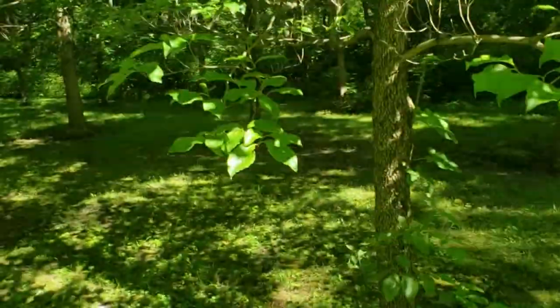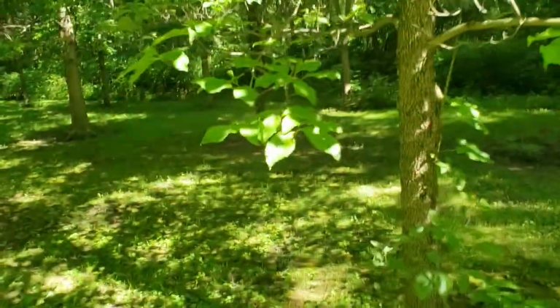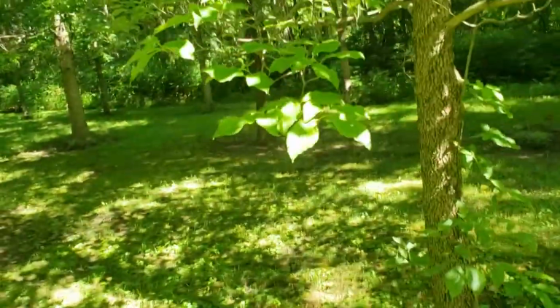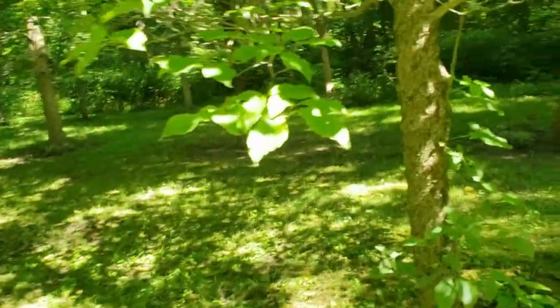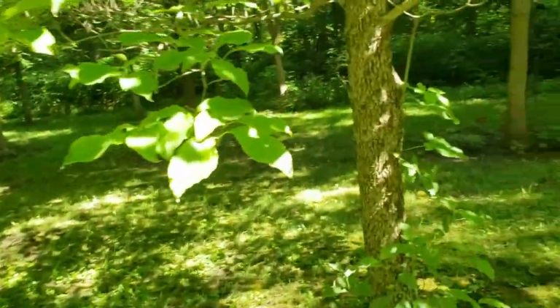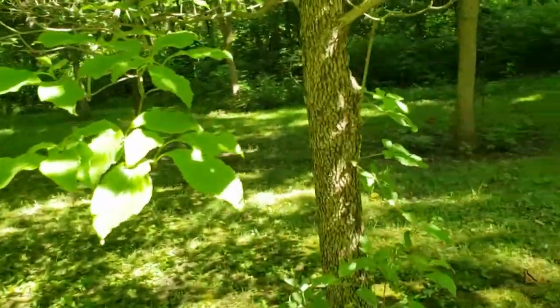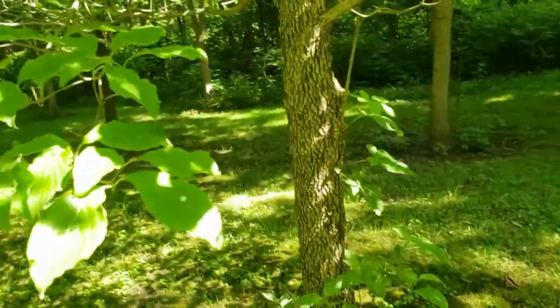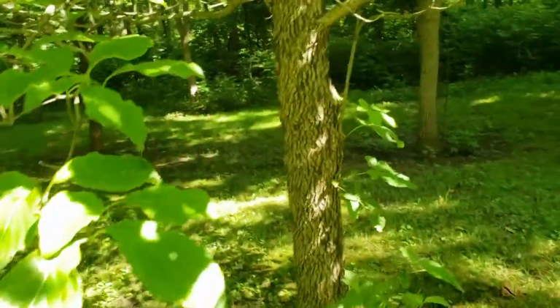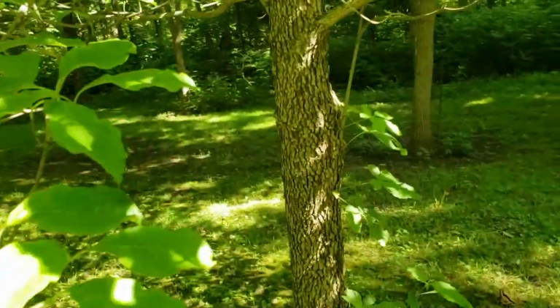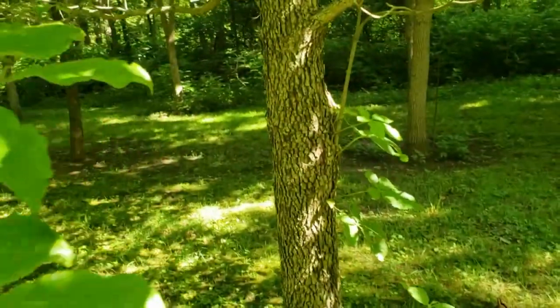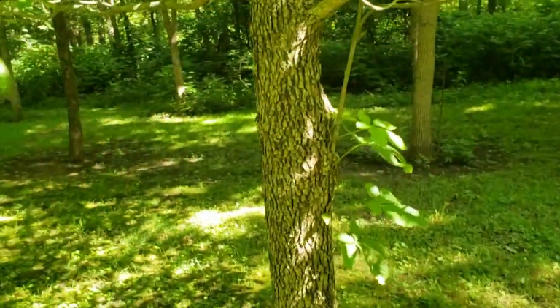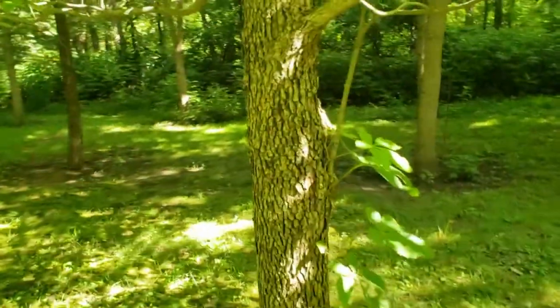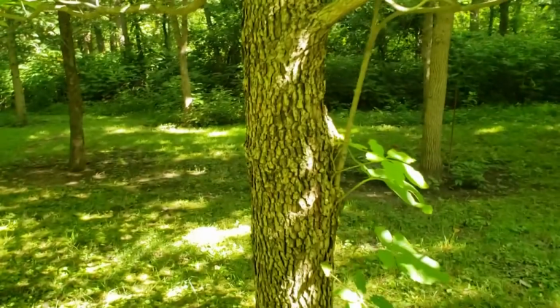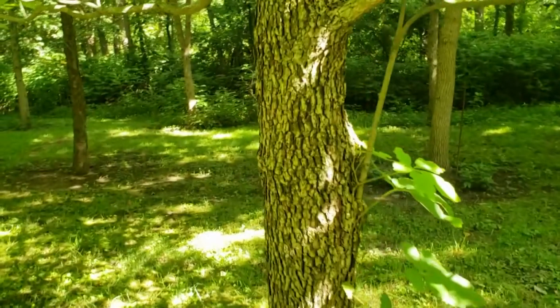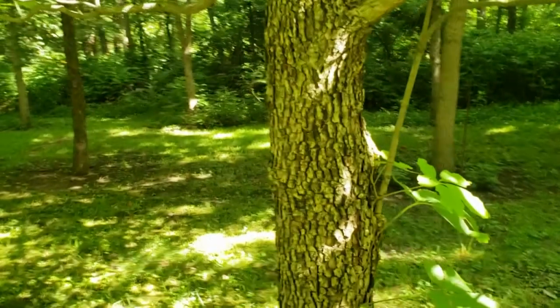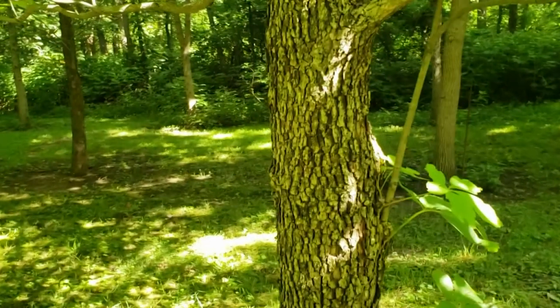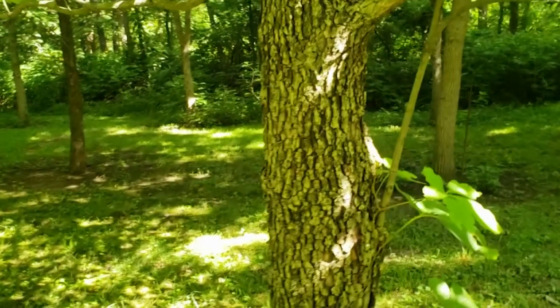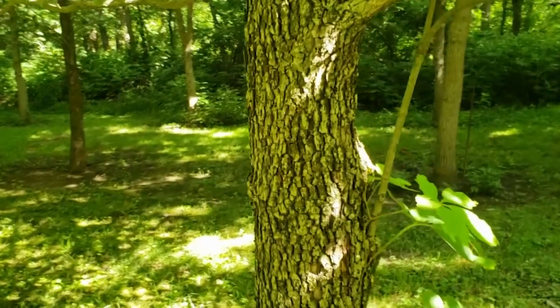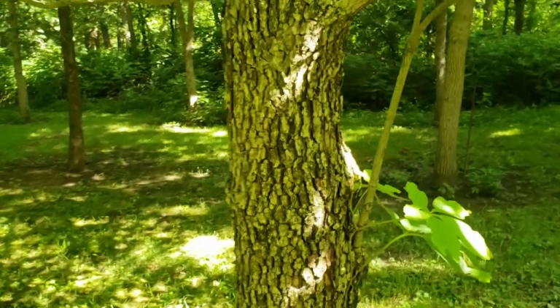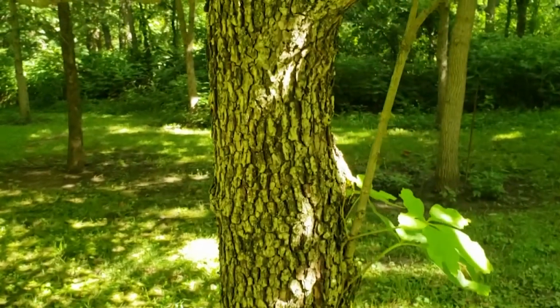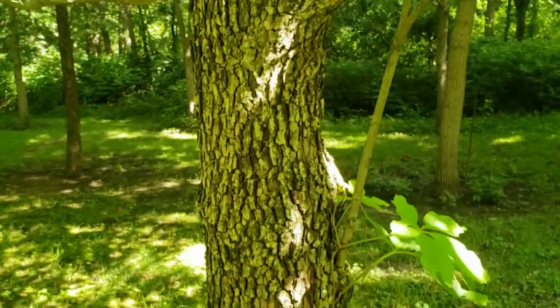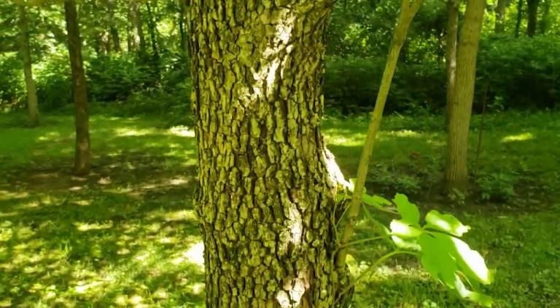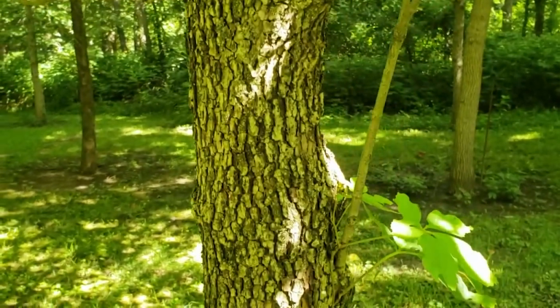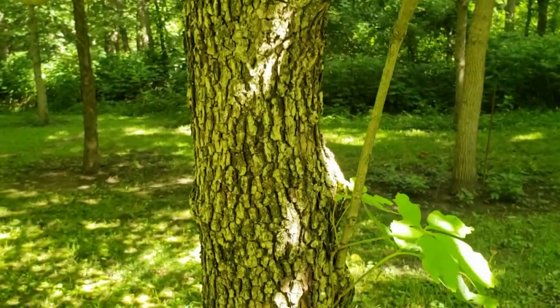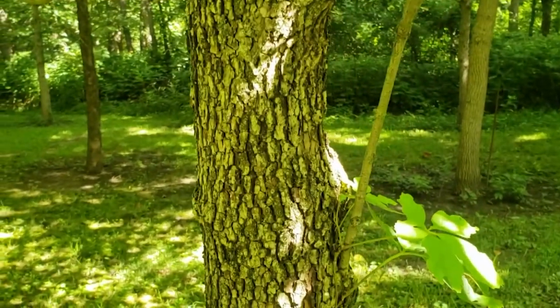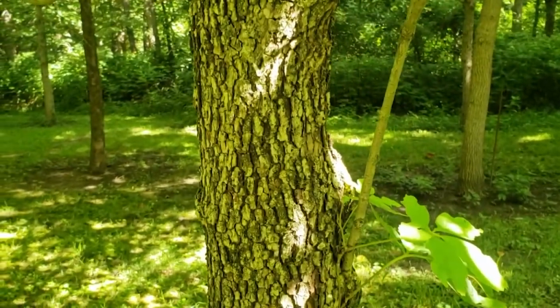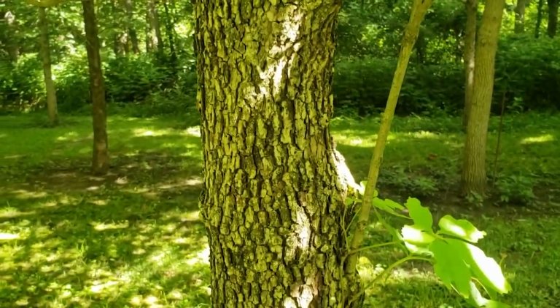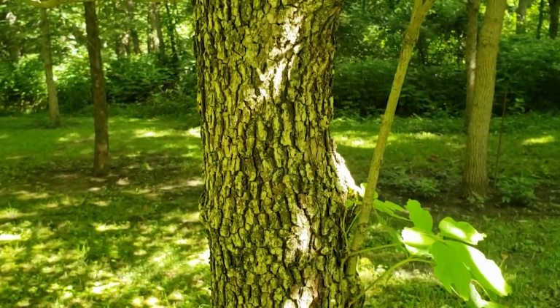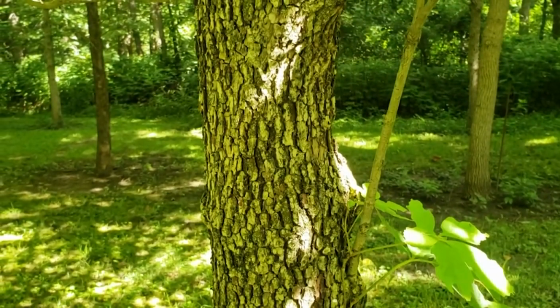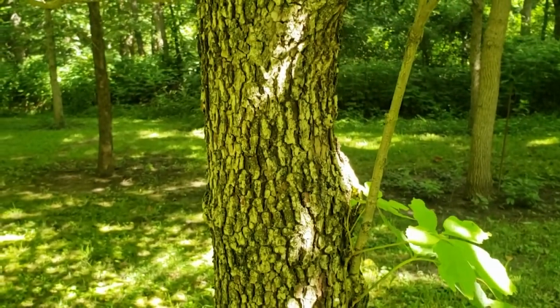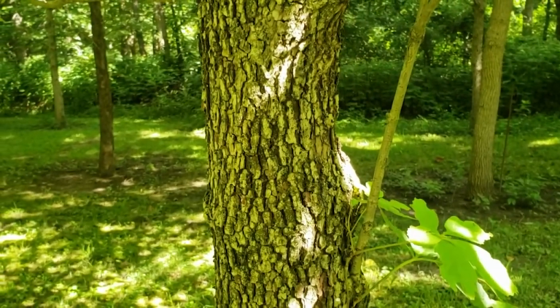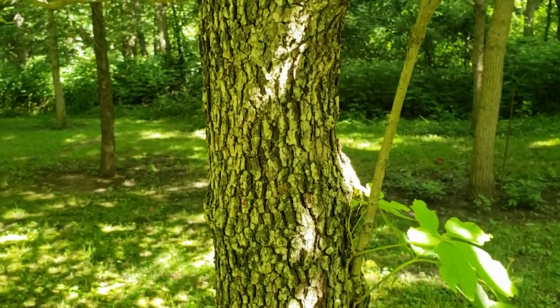The bark on flowering dogwood is a rough alligator hide texture and a light to medium gray.